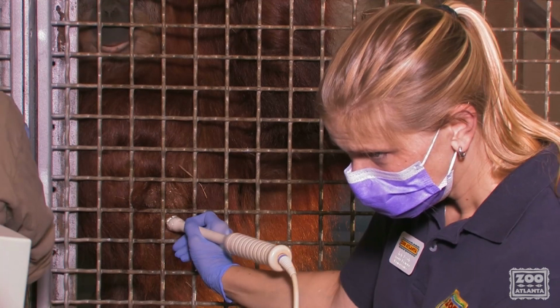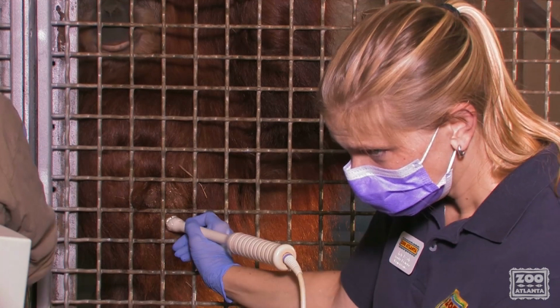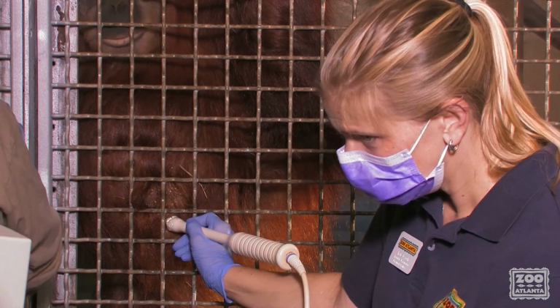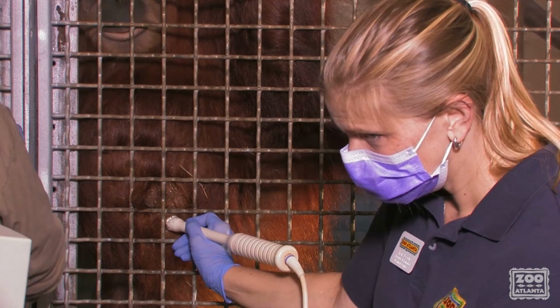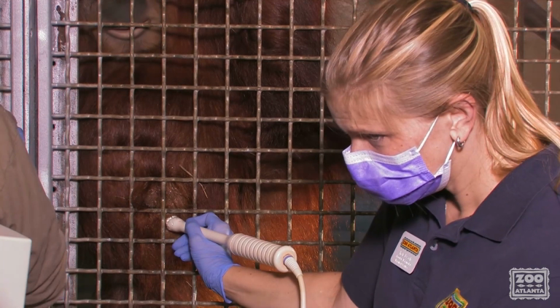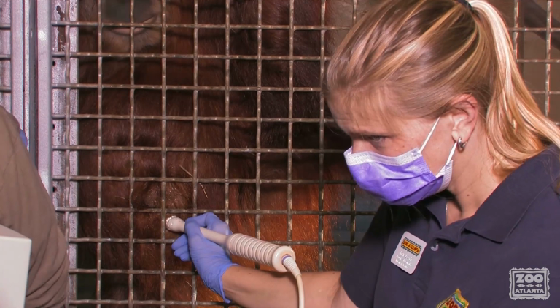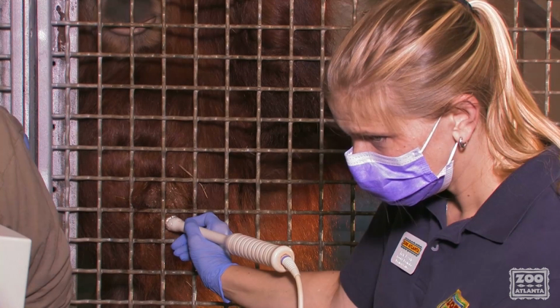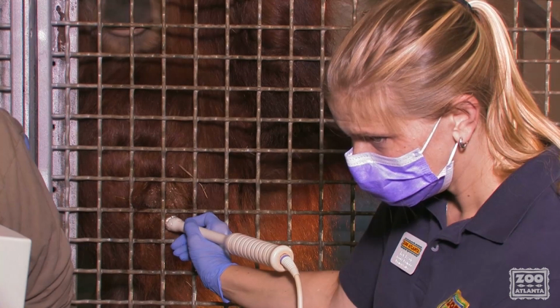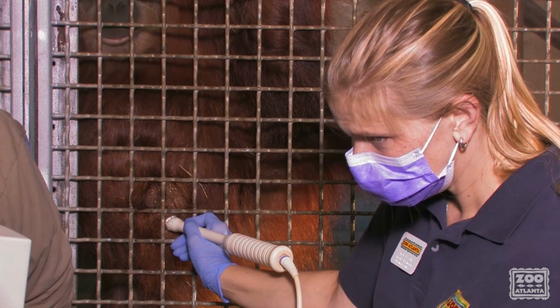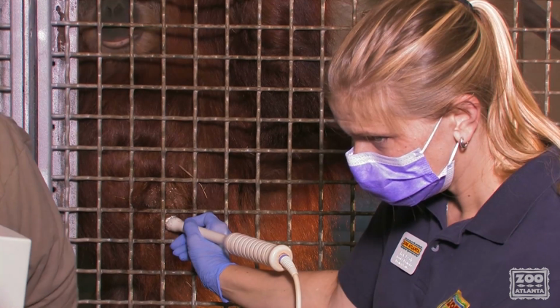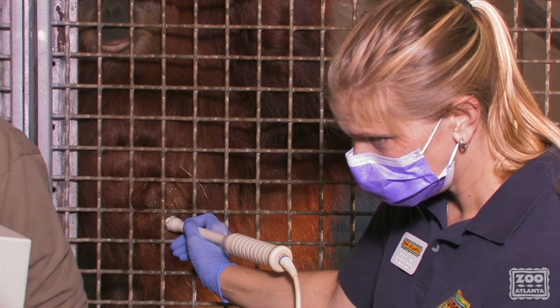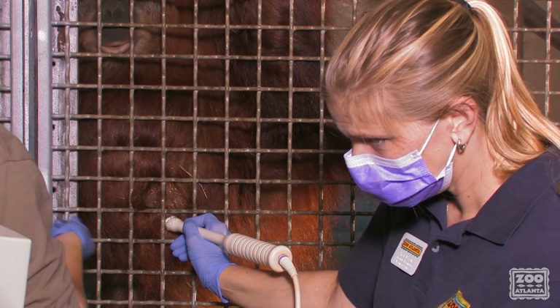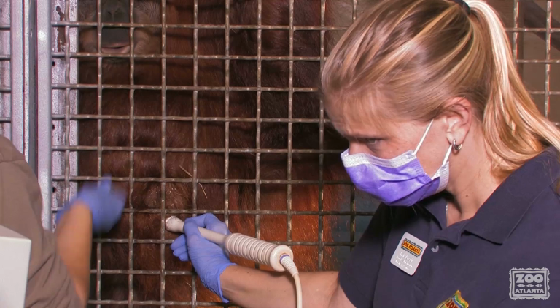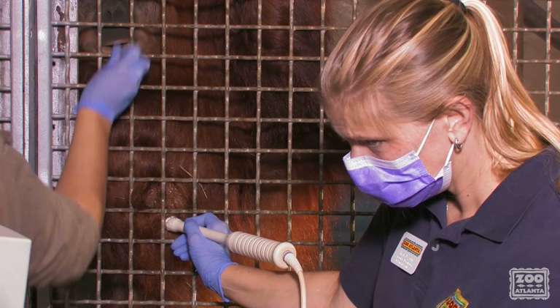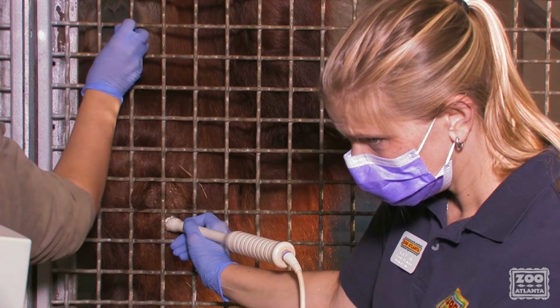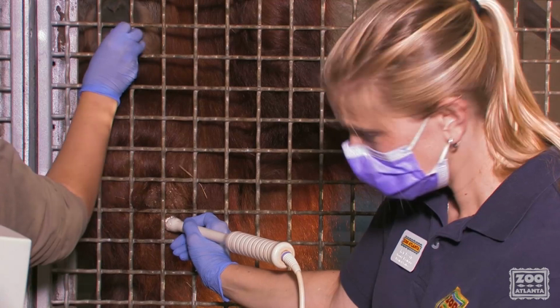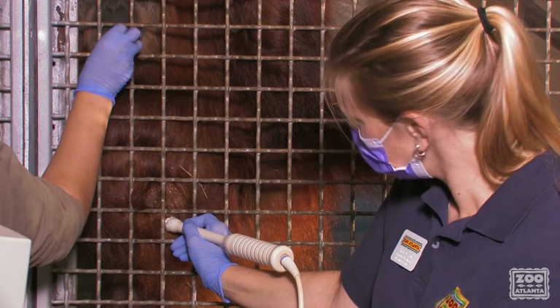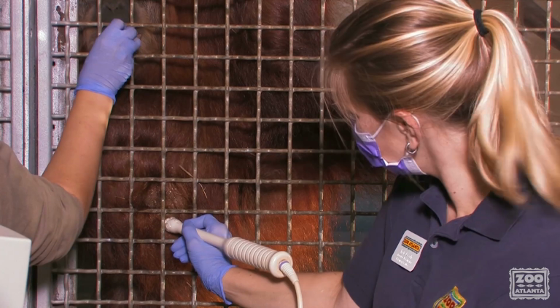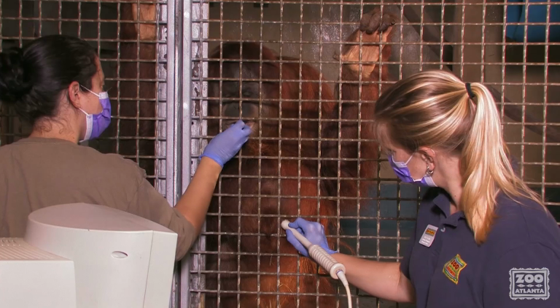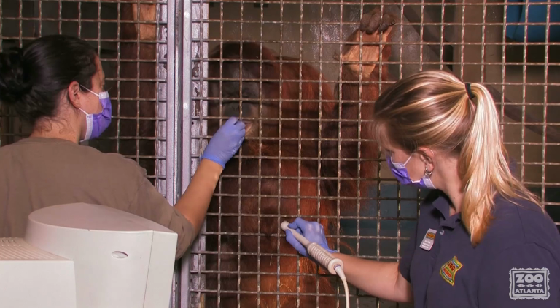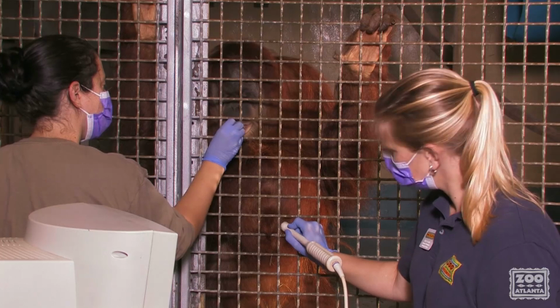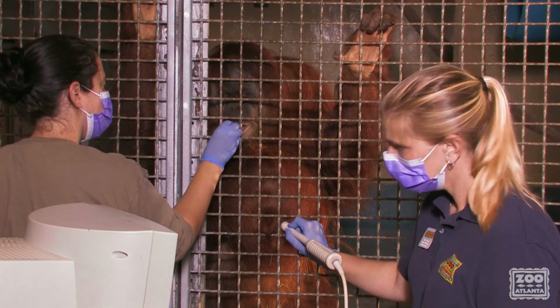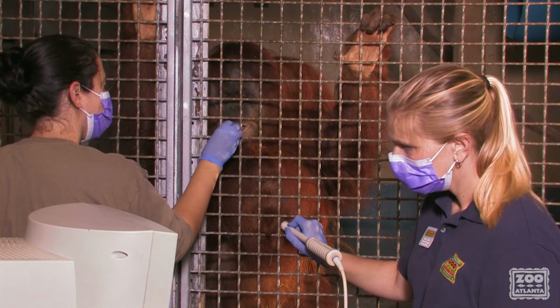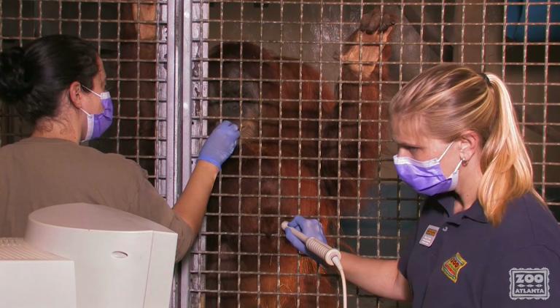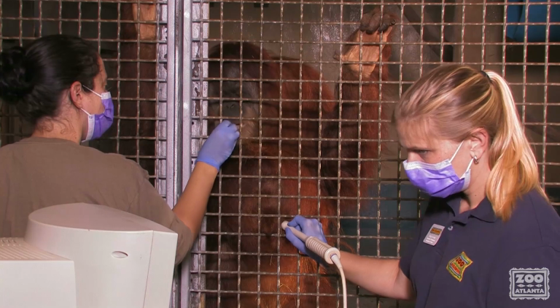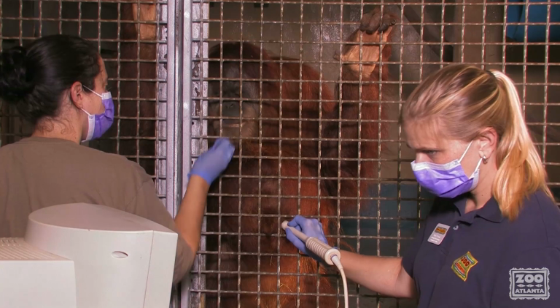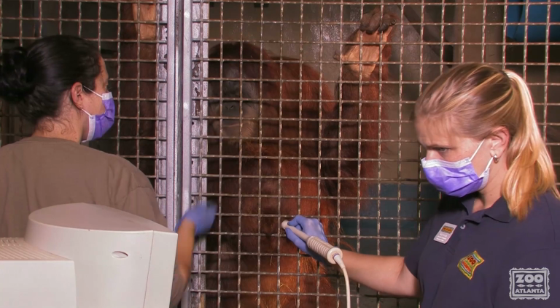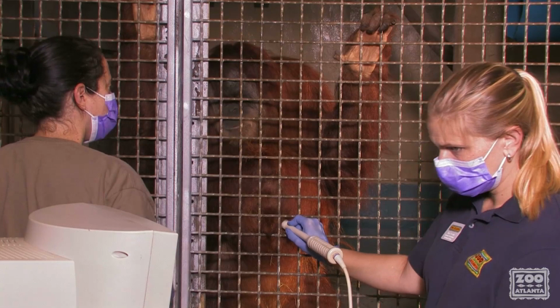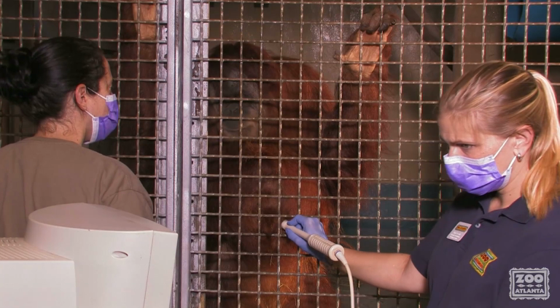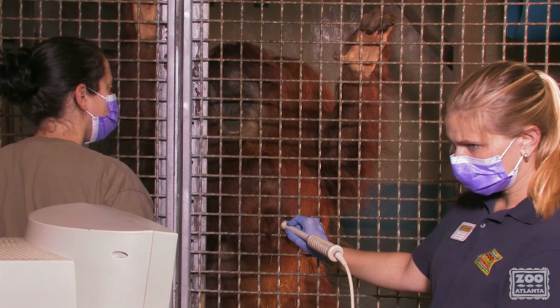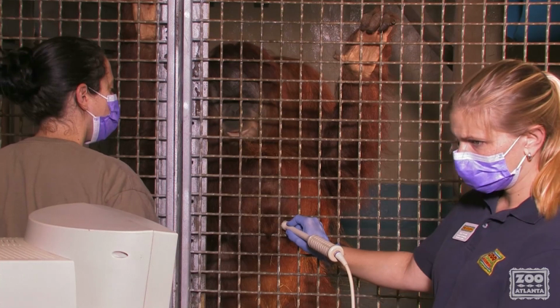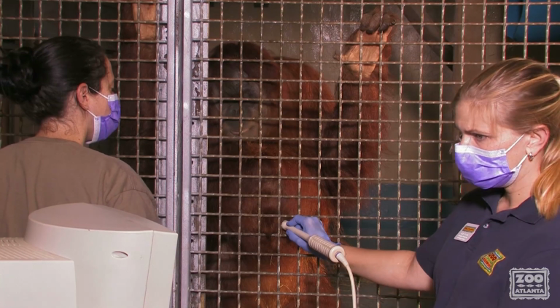As the pregnancy progresses, we'll continue to monitor Blaze and her baby, which is due soon in early 2013.